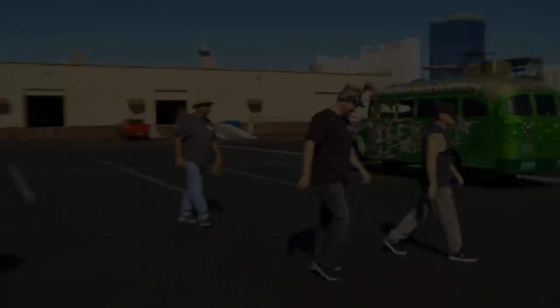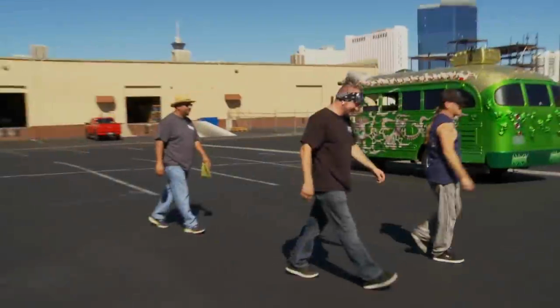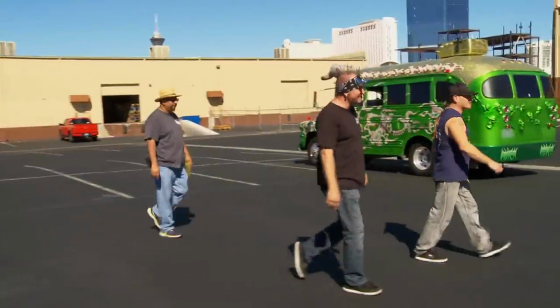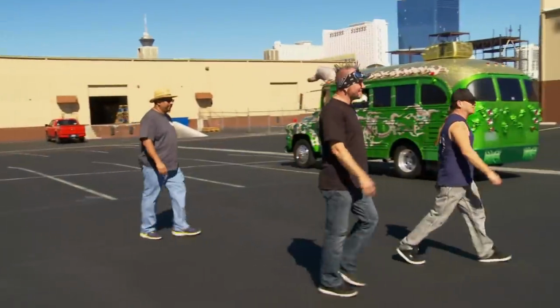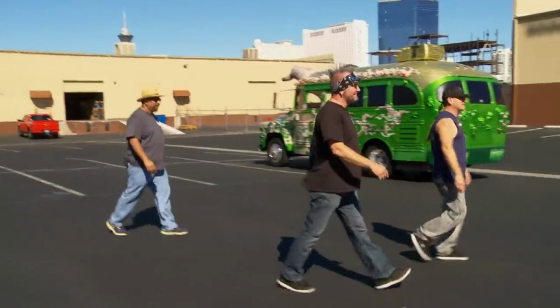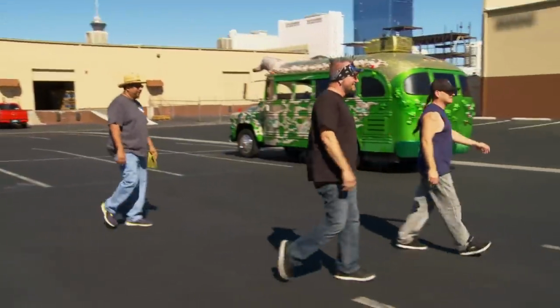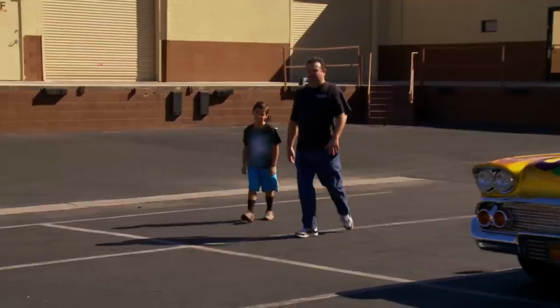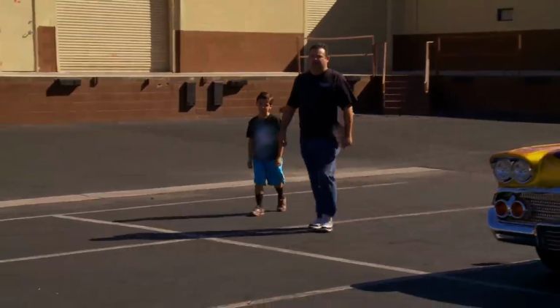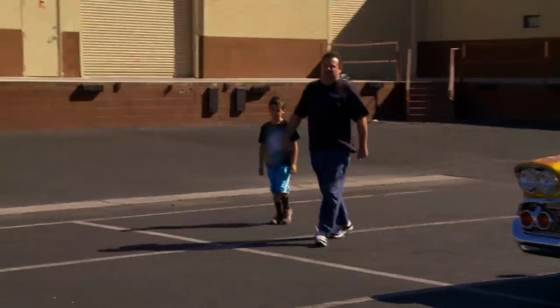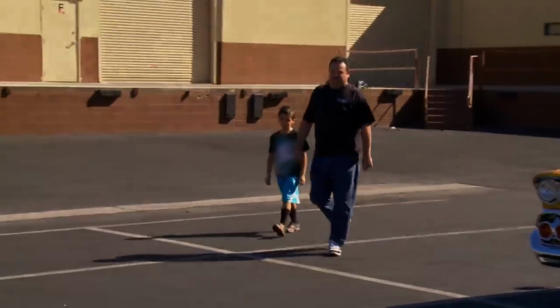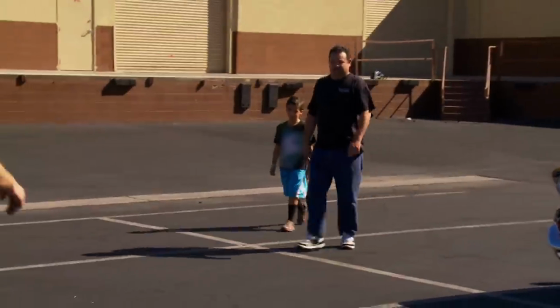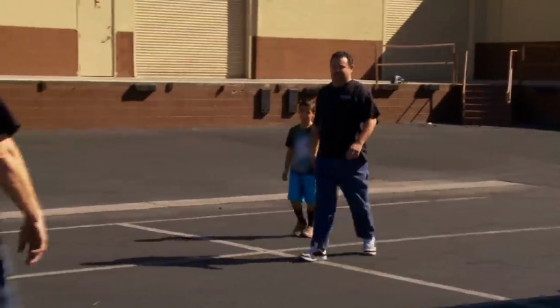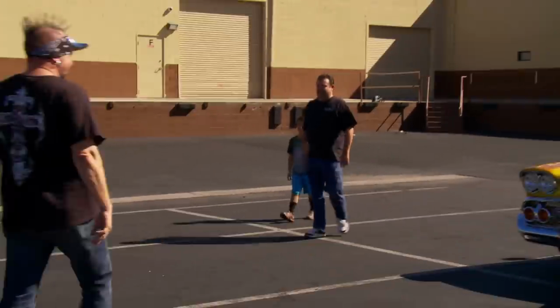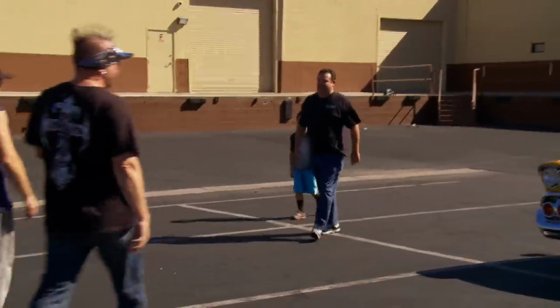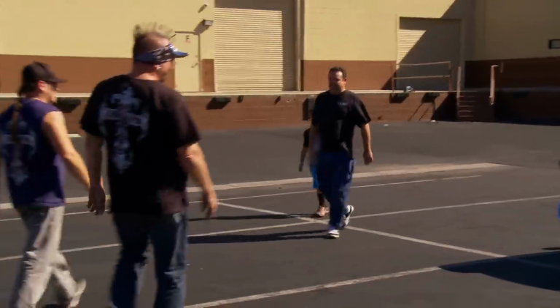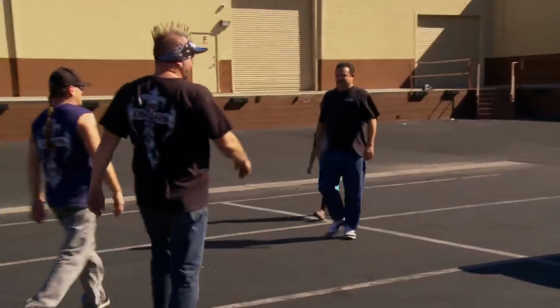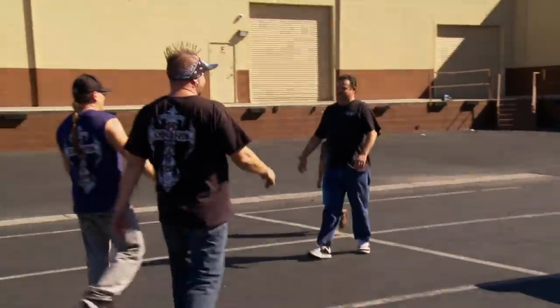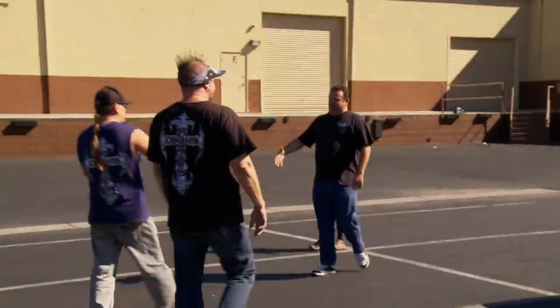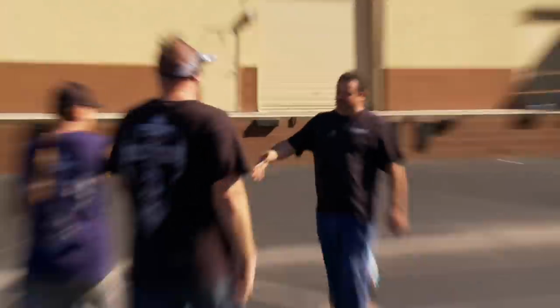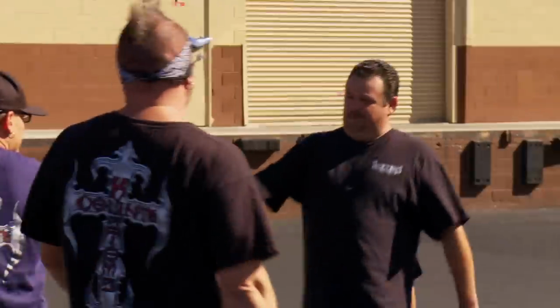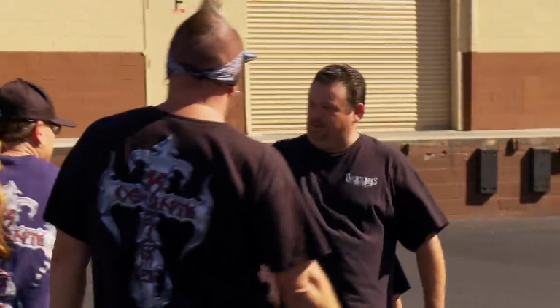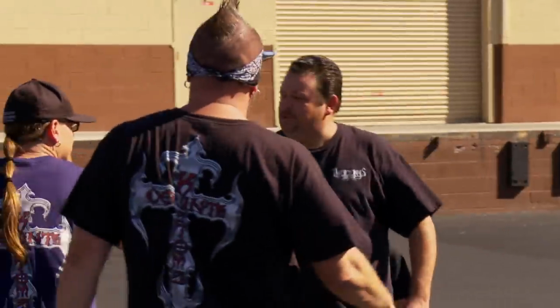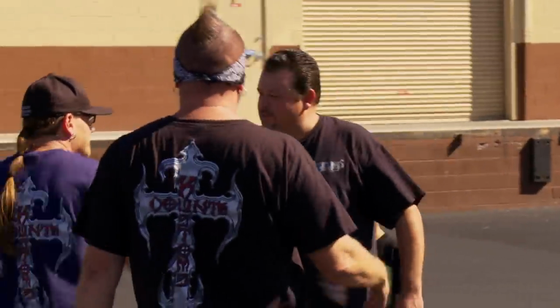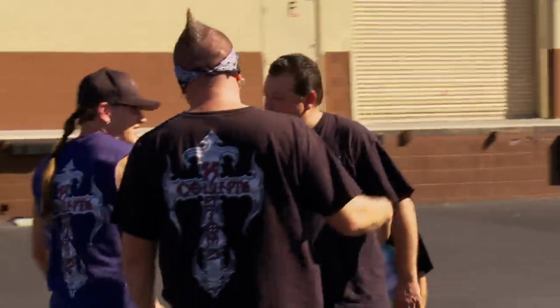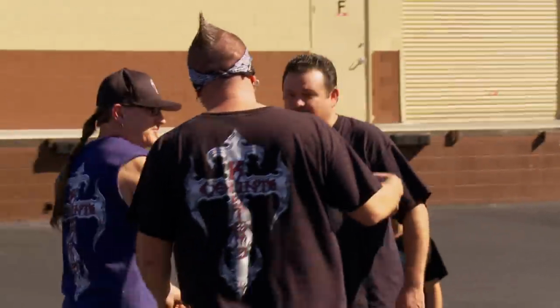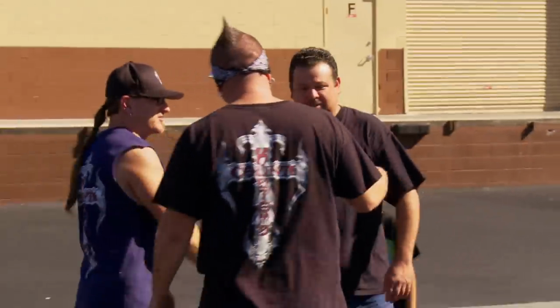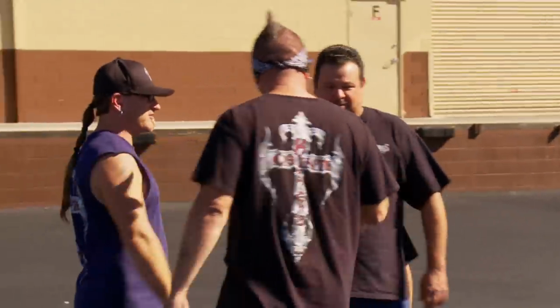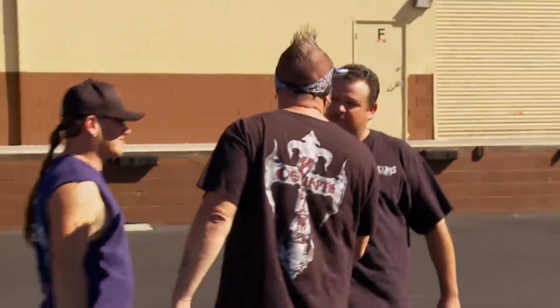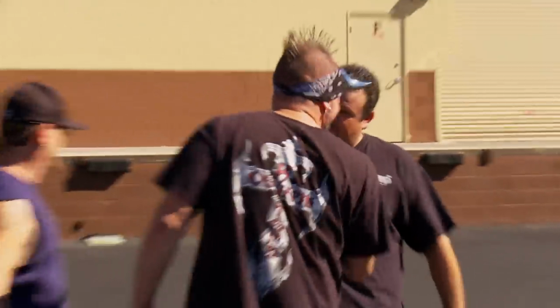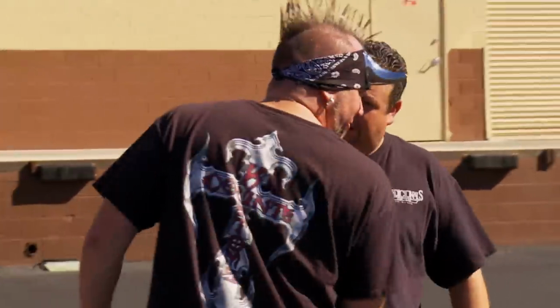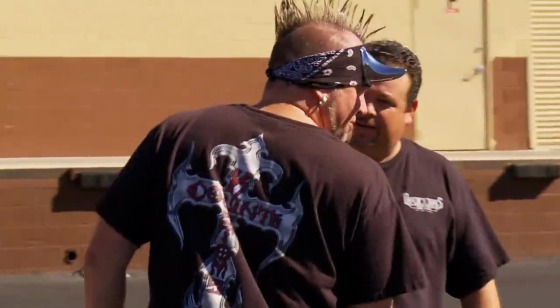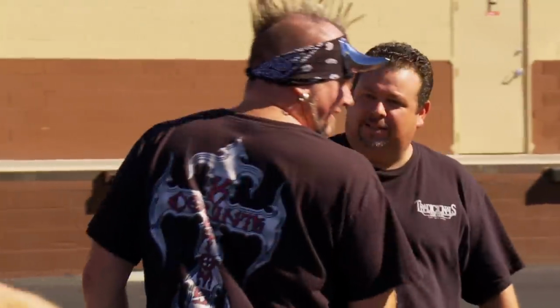How you doing? Good. How you doing? Good. I'm Roli. Chris. Nice to meet you. Mike. Morning, Mike.